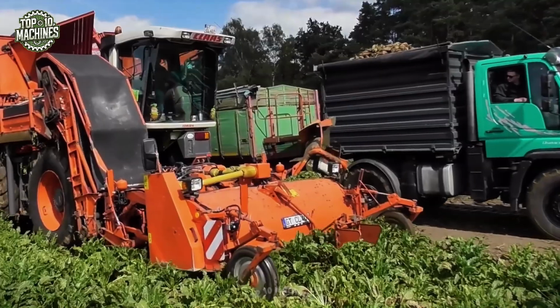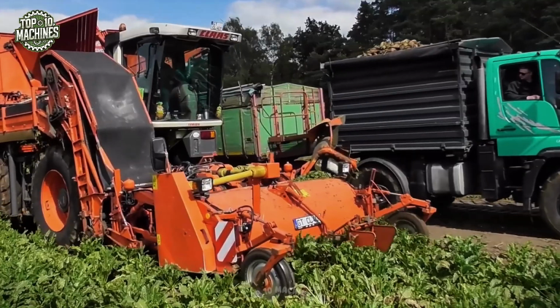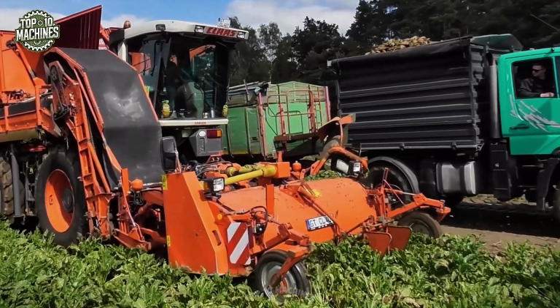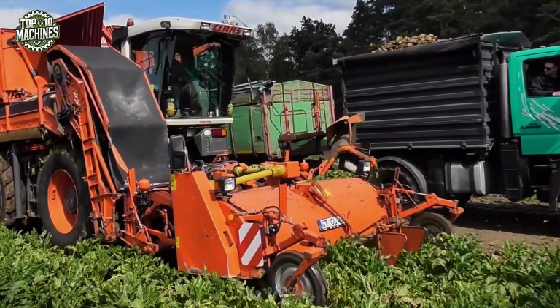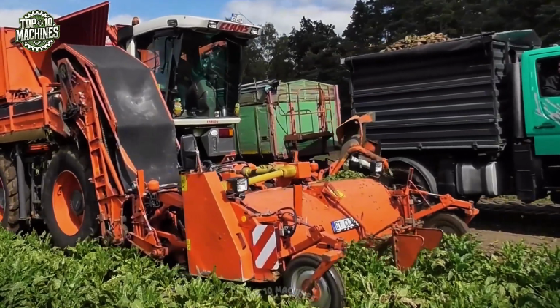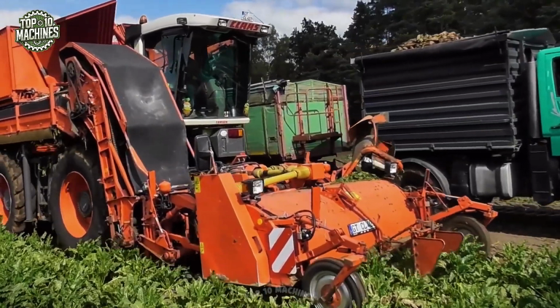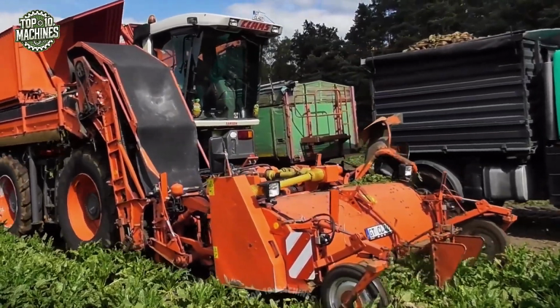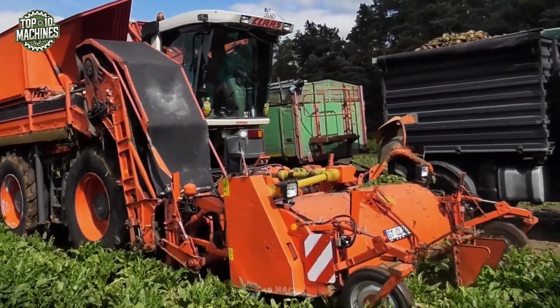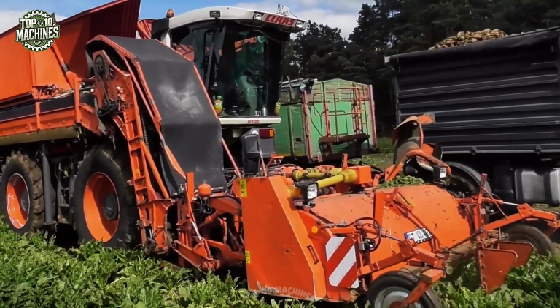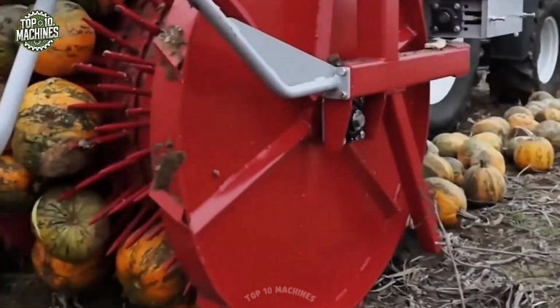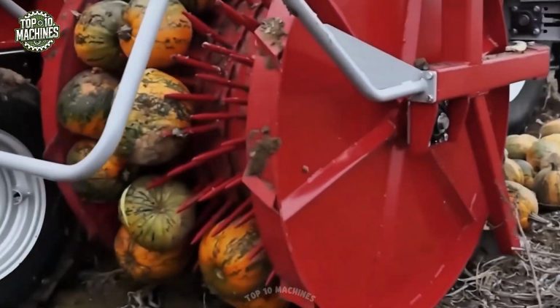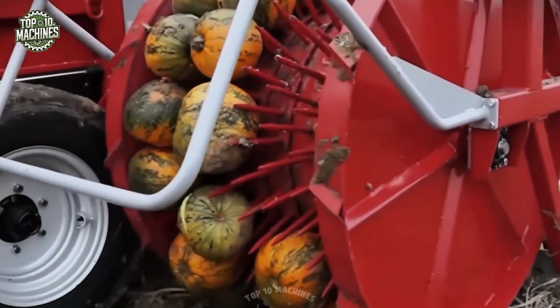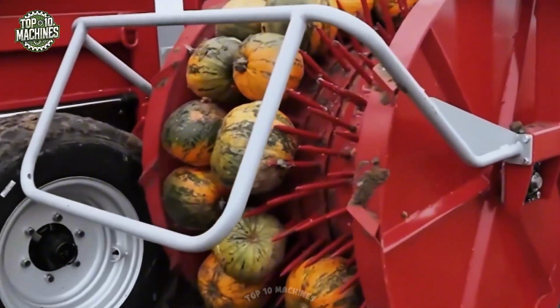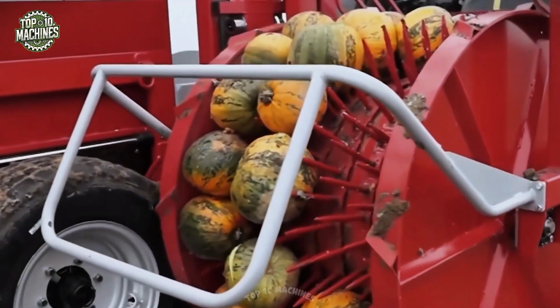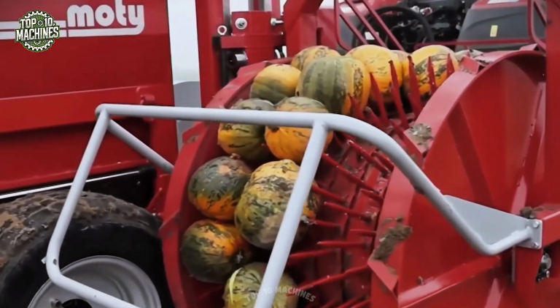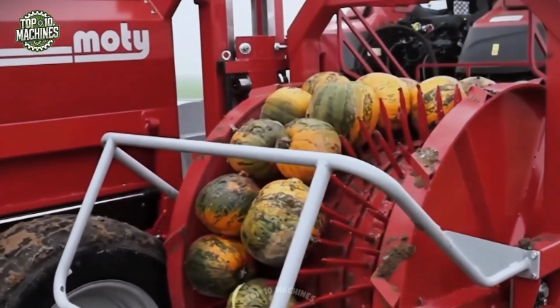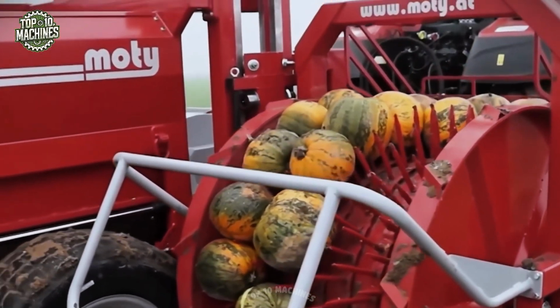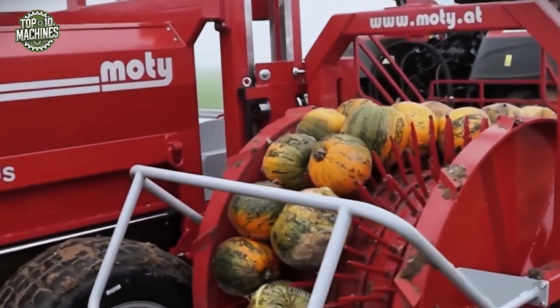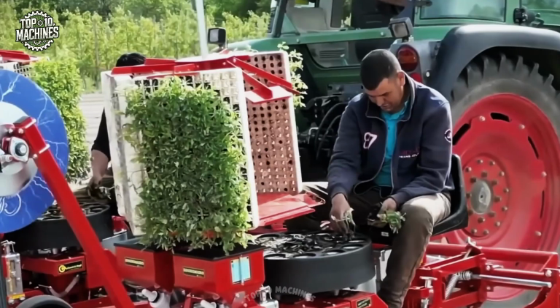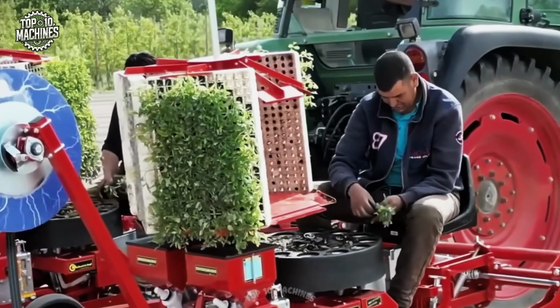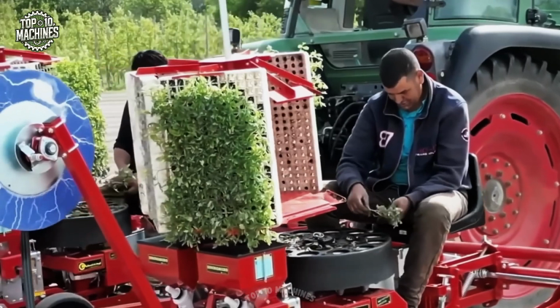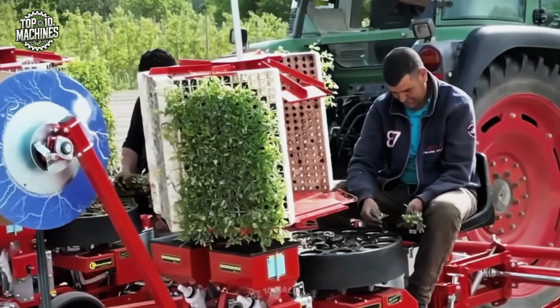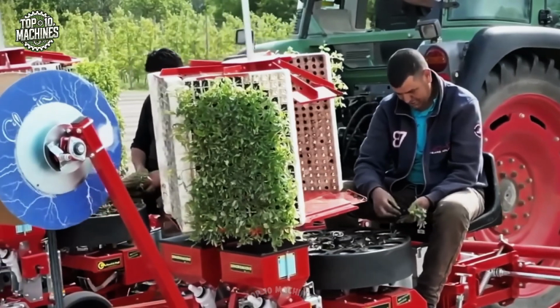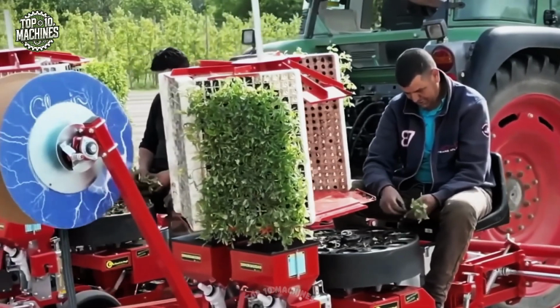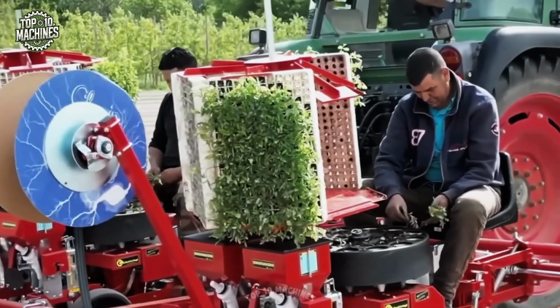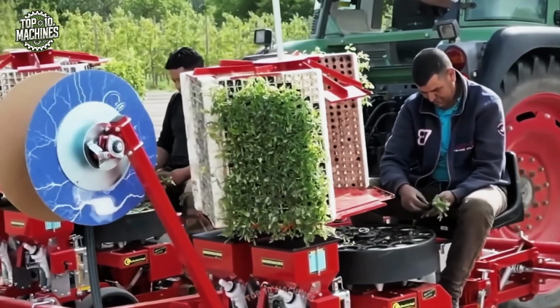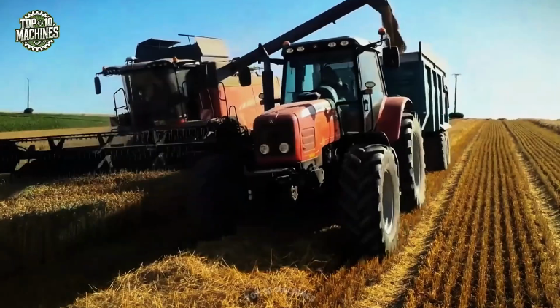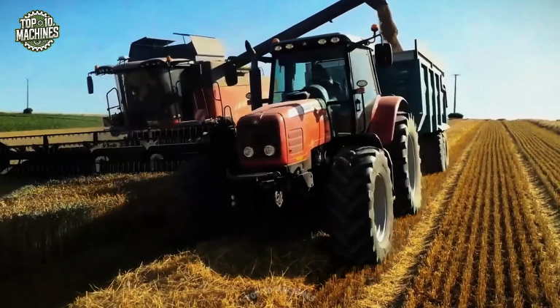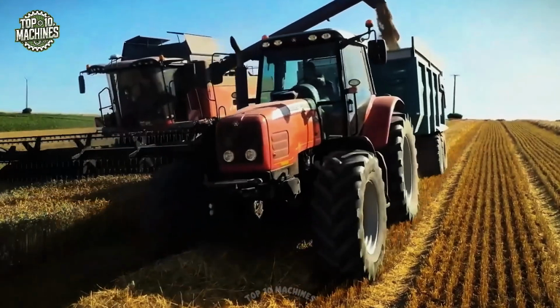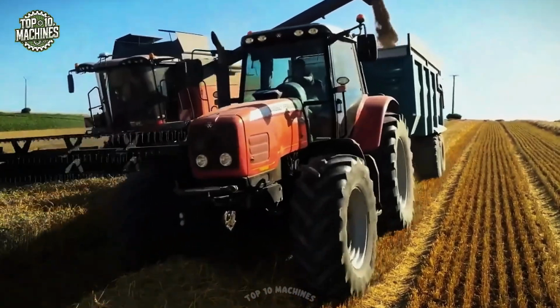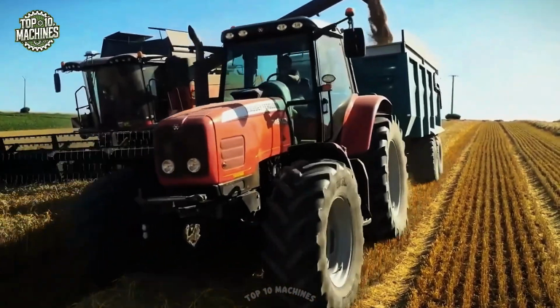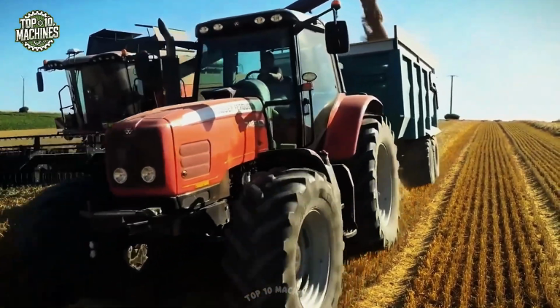Don't blink — you might miss how fast this machine digs, plants, and covers a field. It's pure agricultural wizardry.